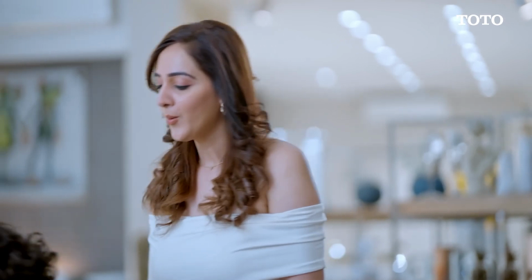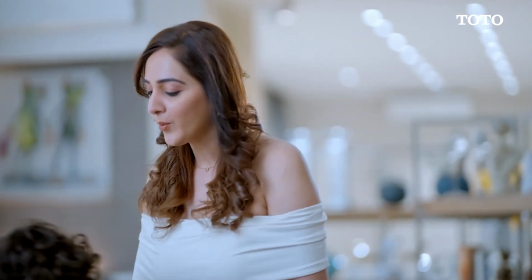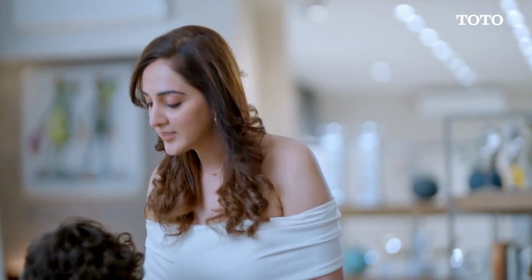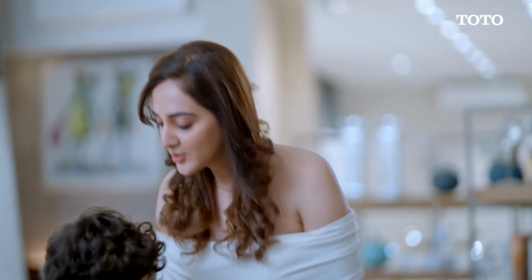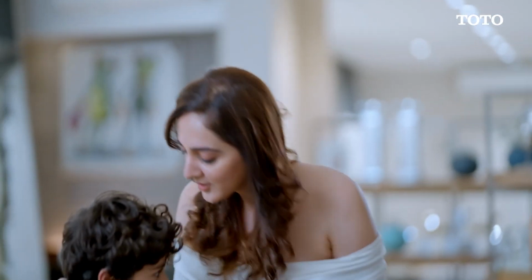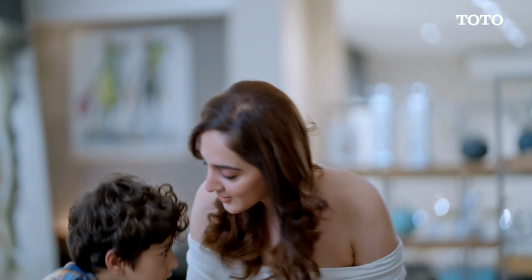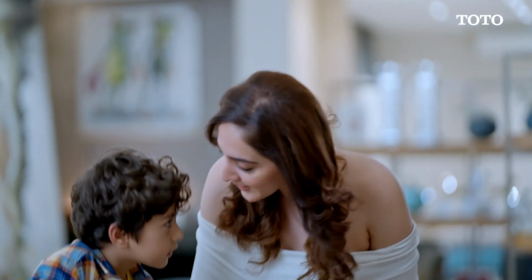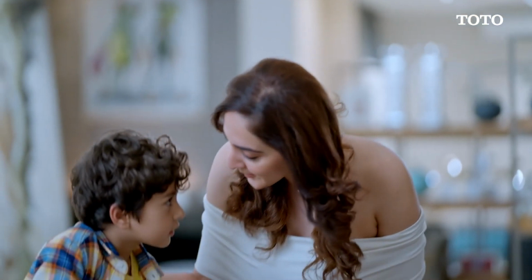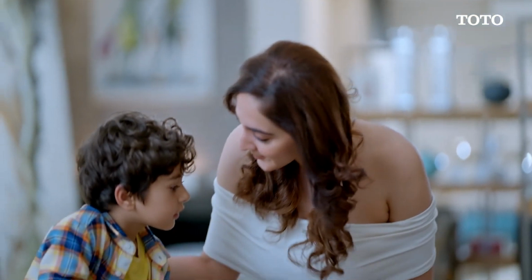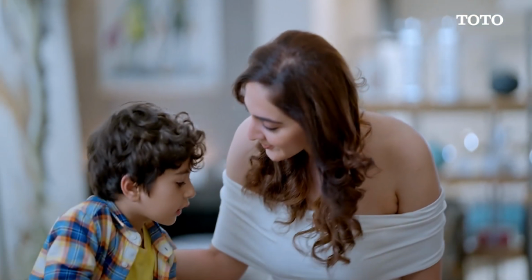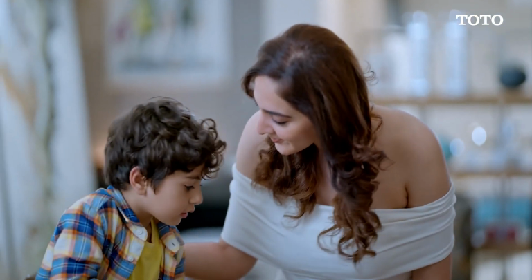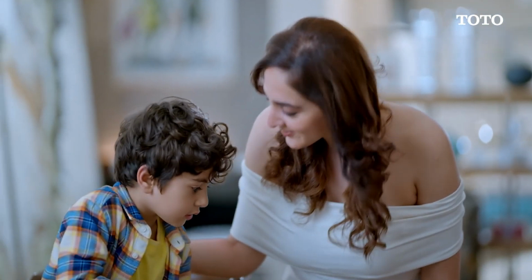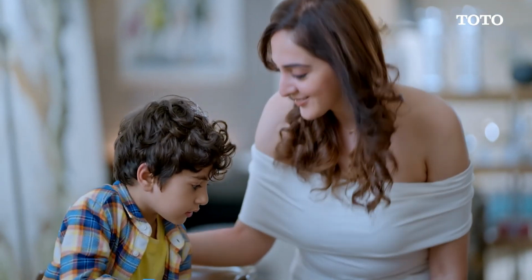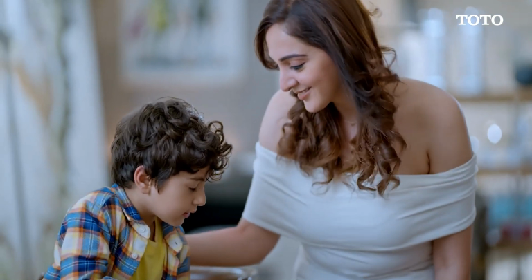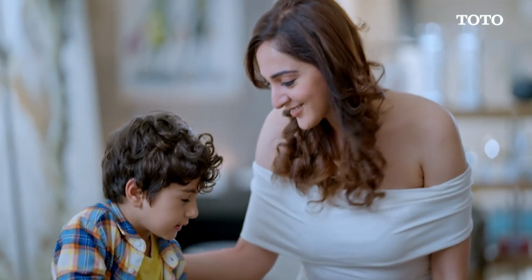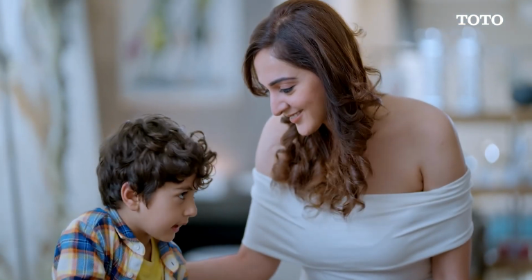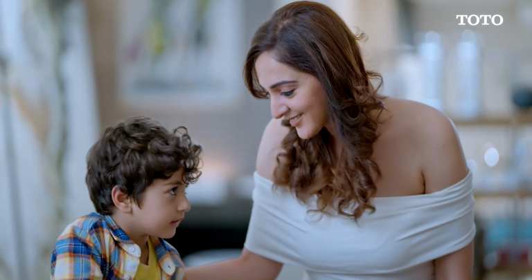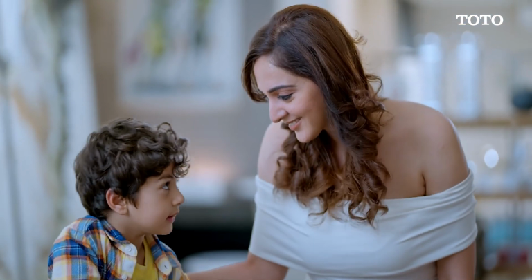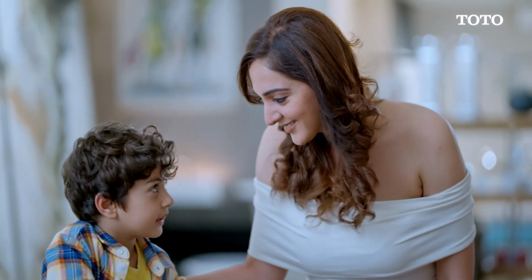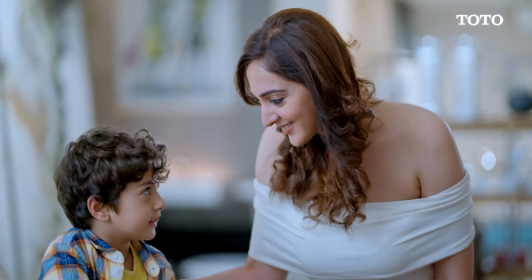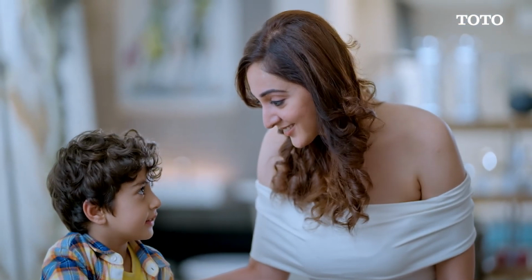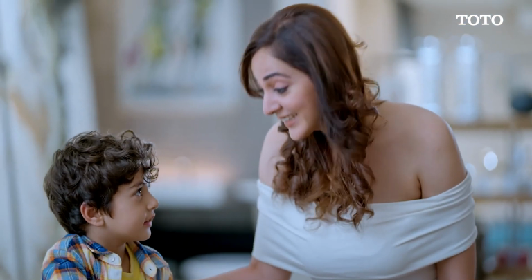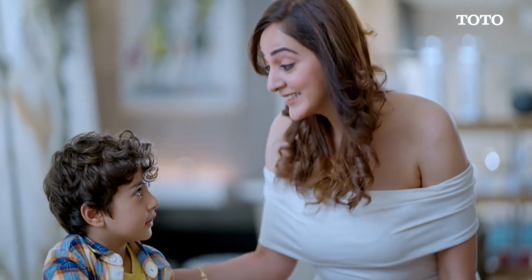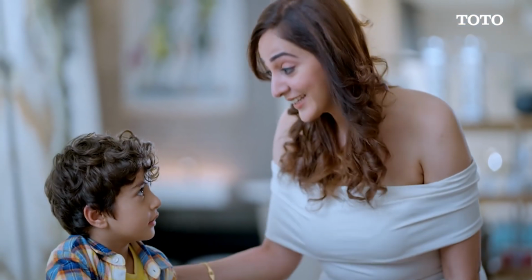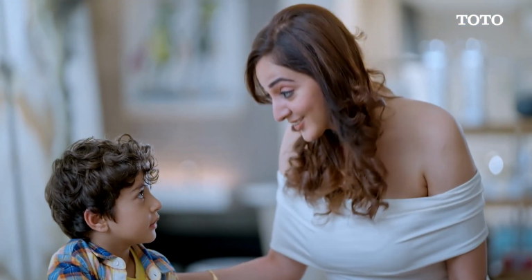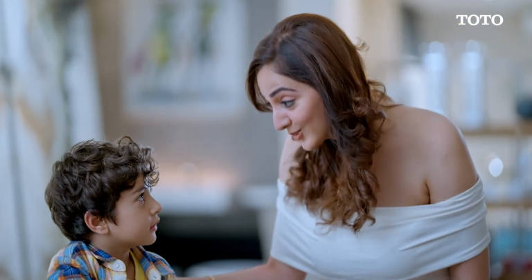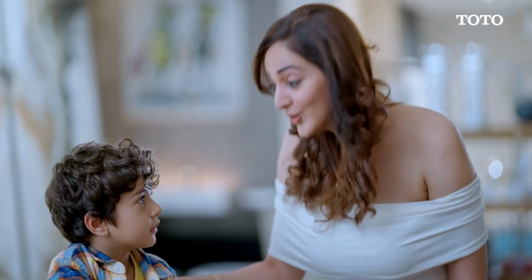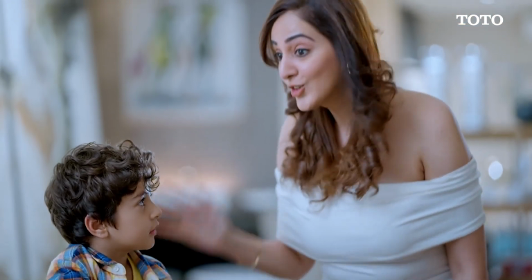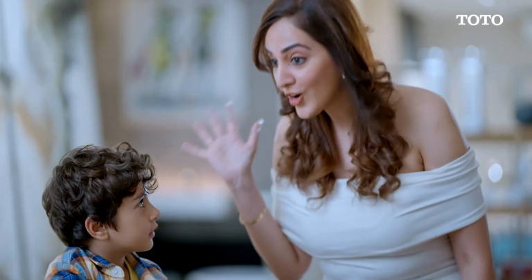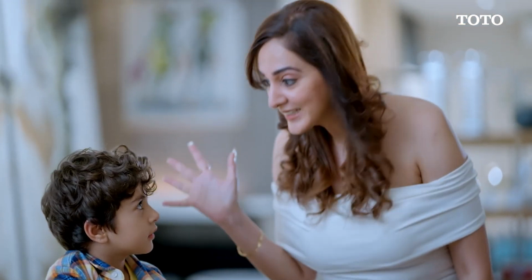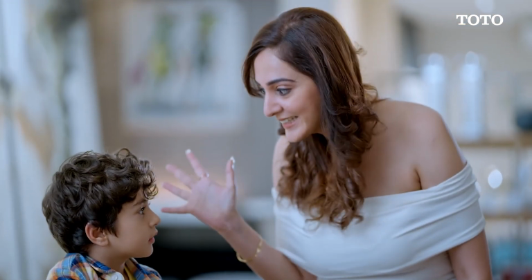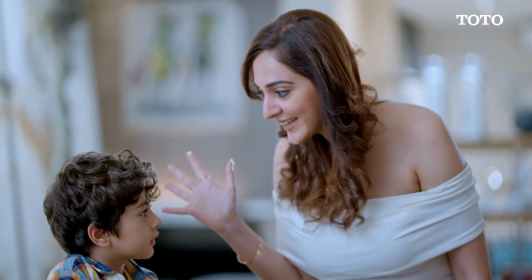What did you learn today? Cleanliness — cleanliness is next to godliness!